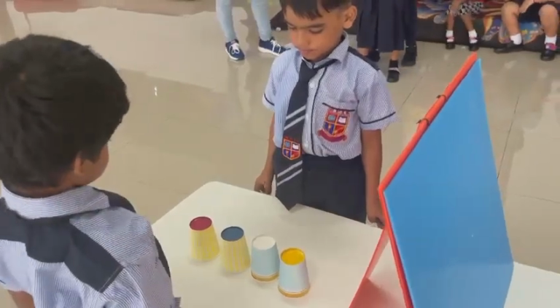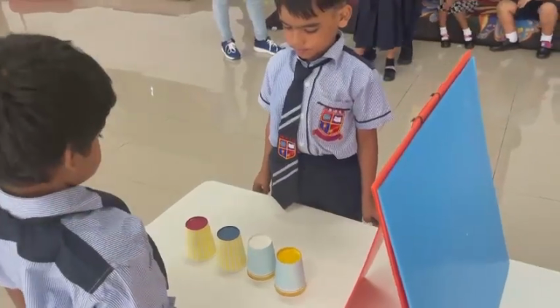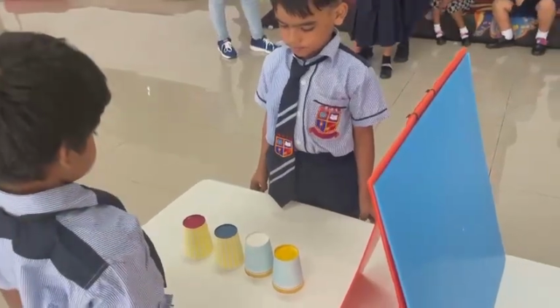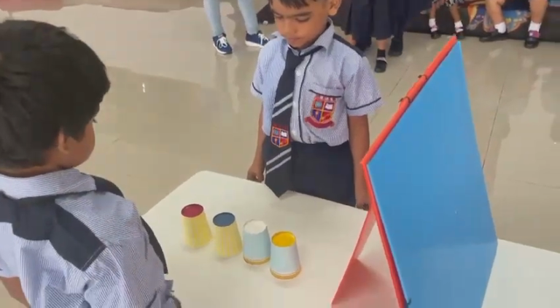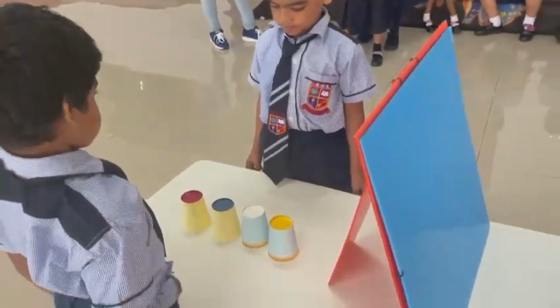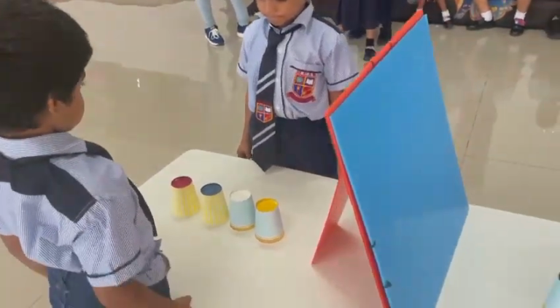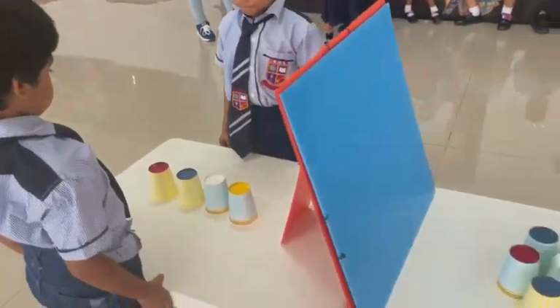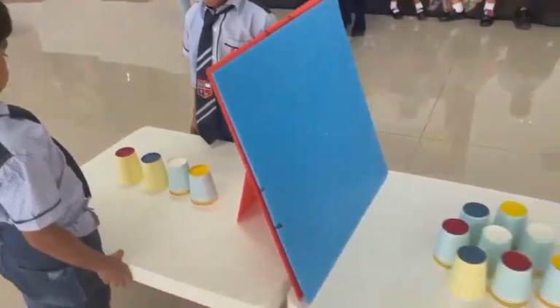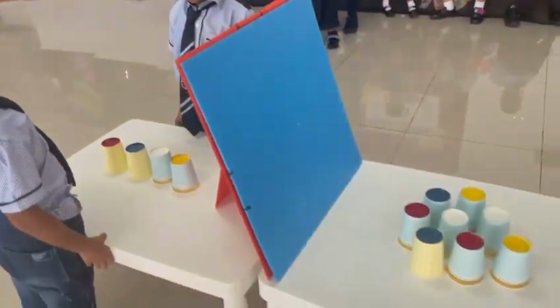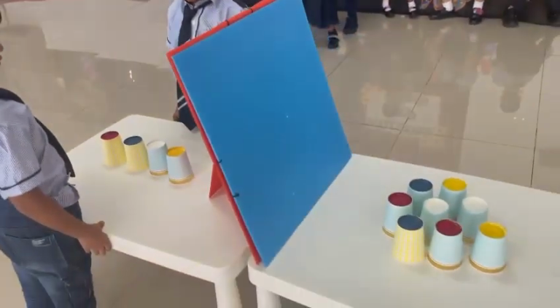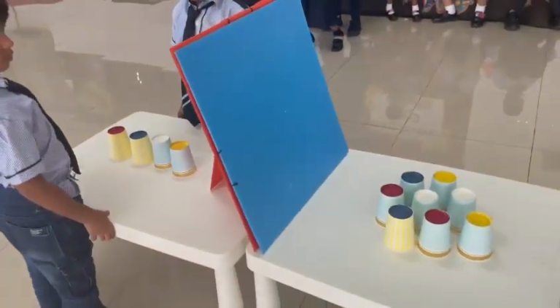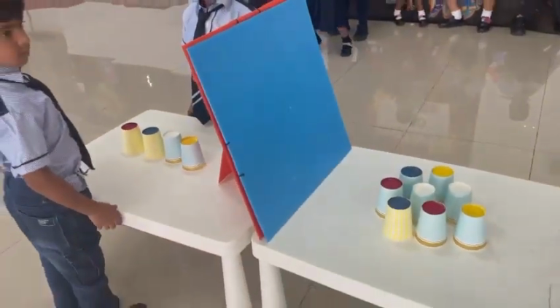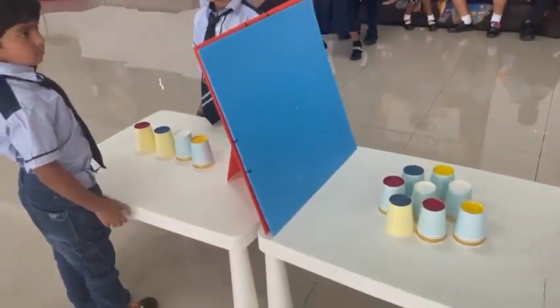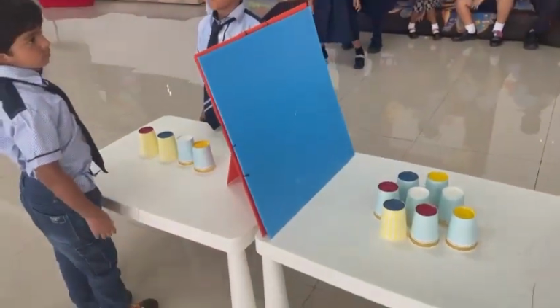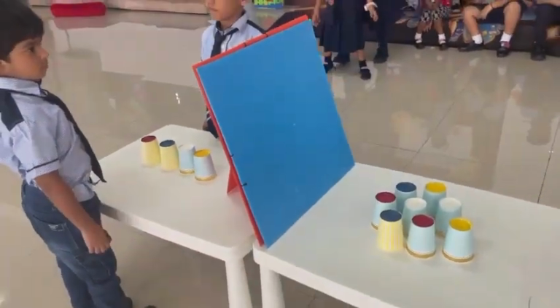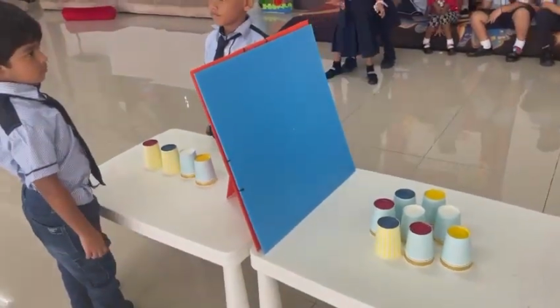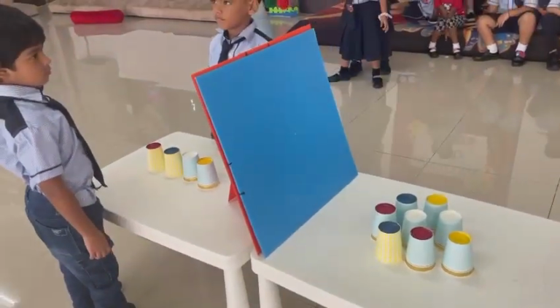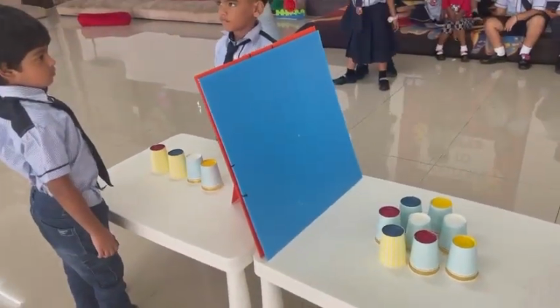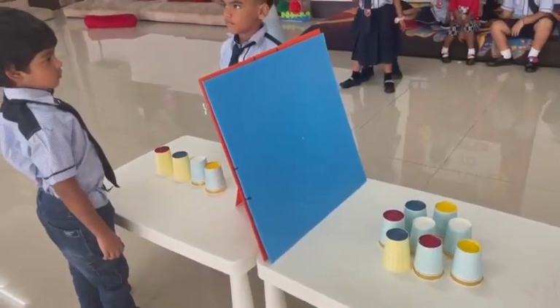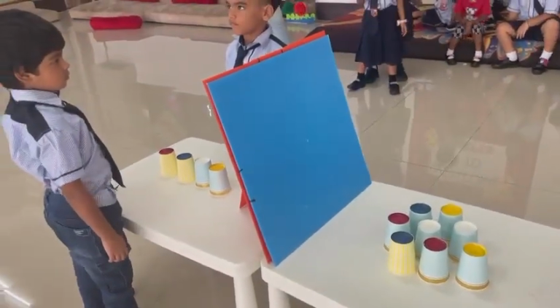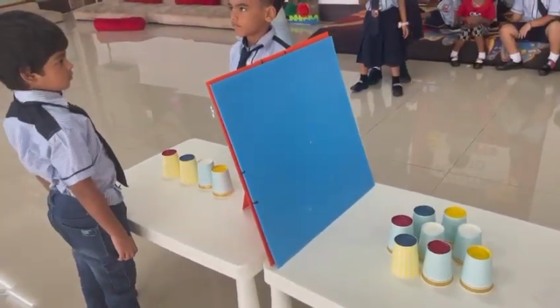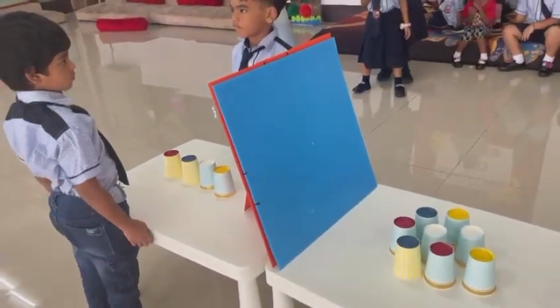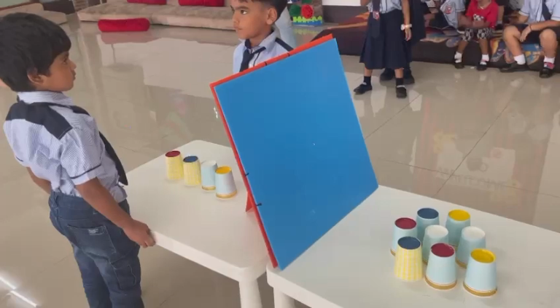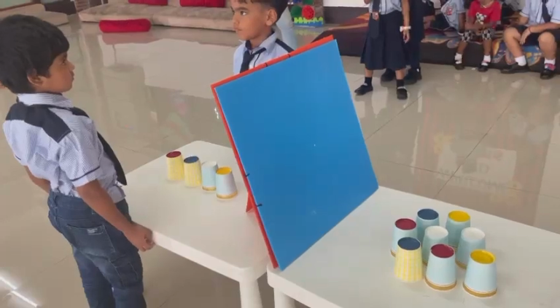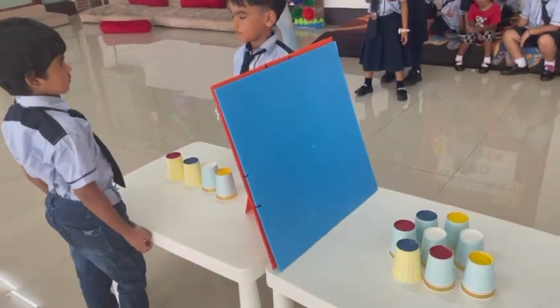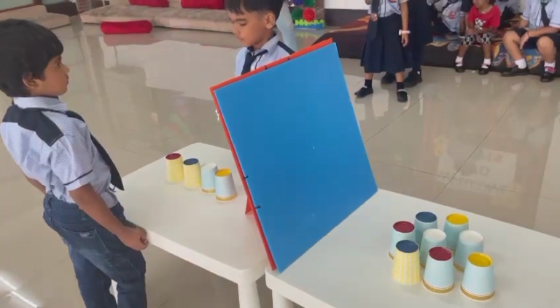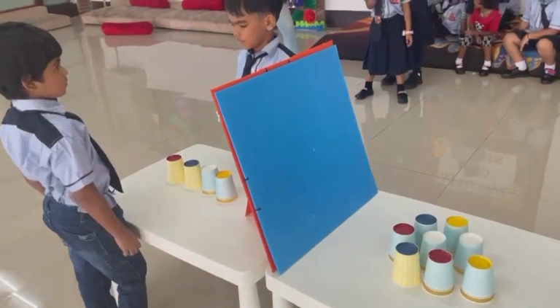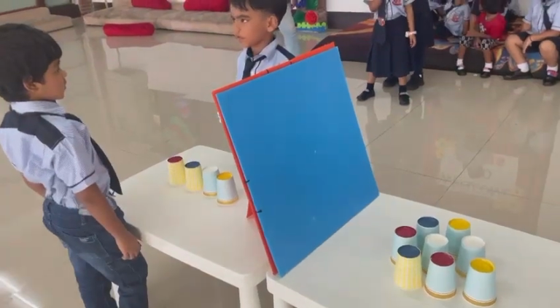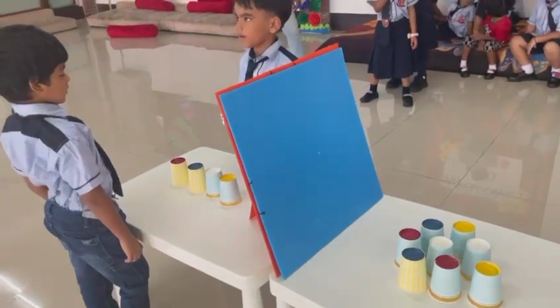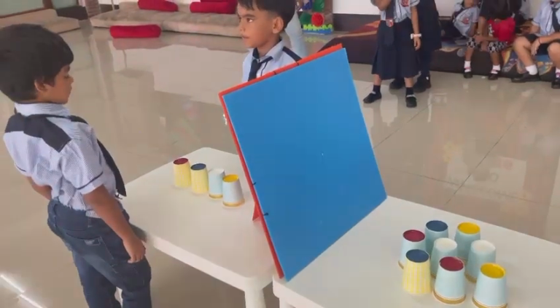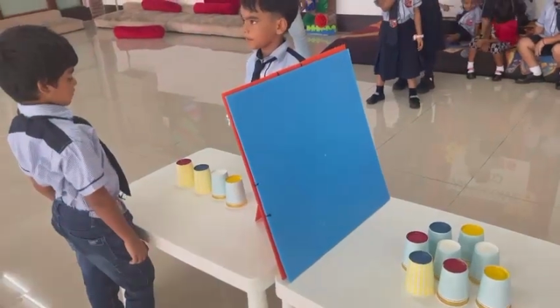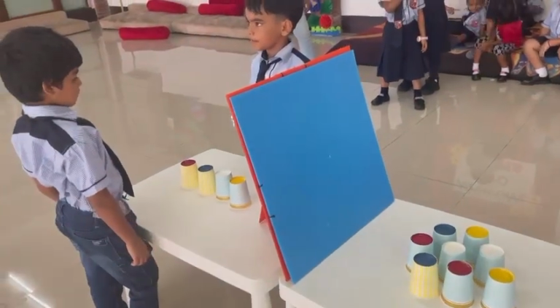And you go there, that side. Arrange the color in the same position, in the same order.